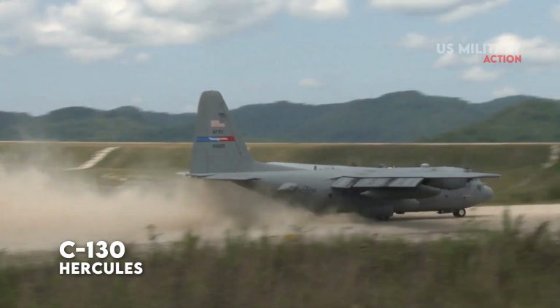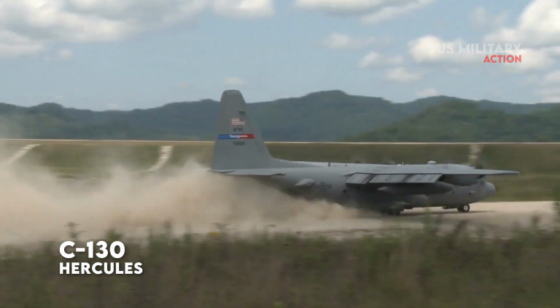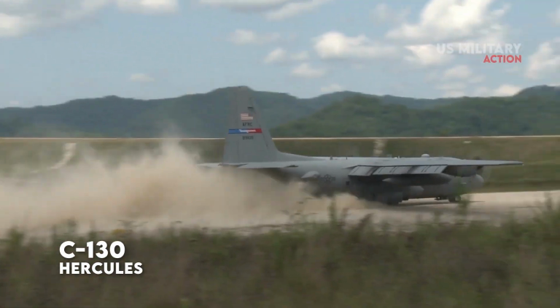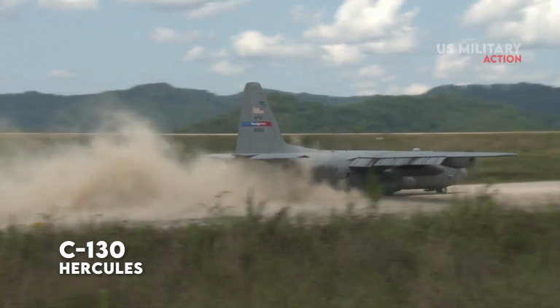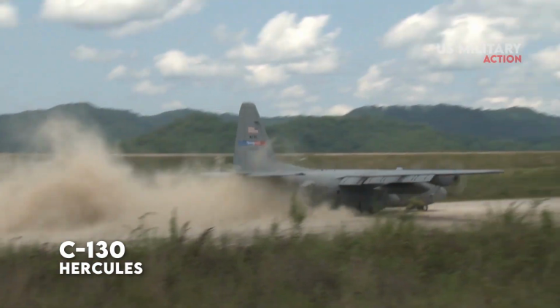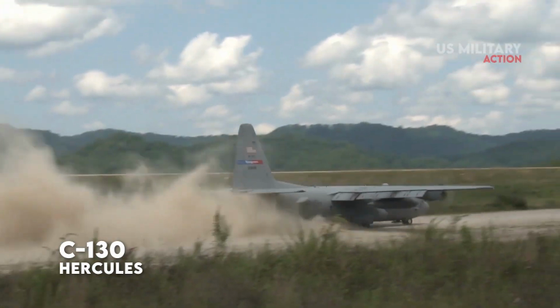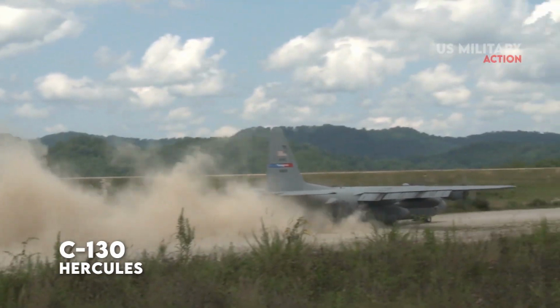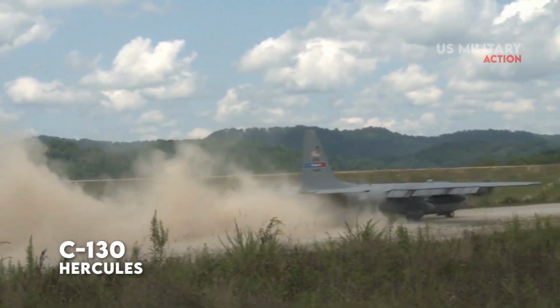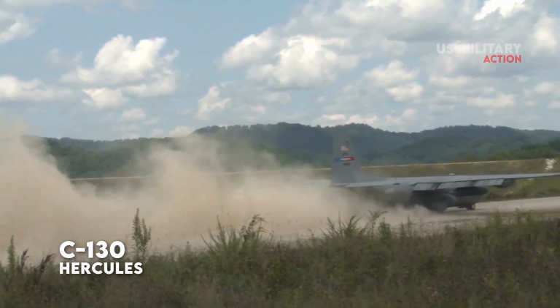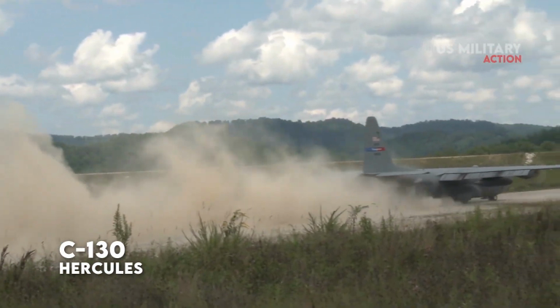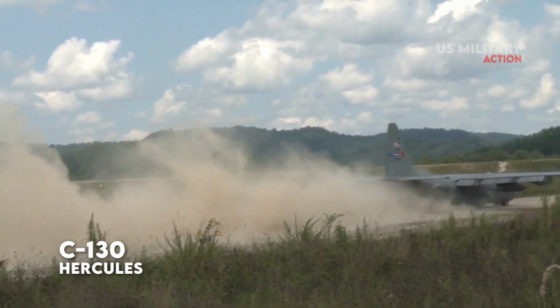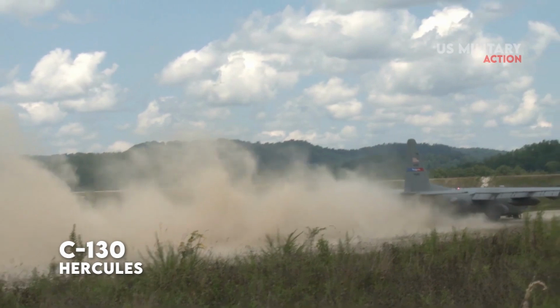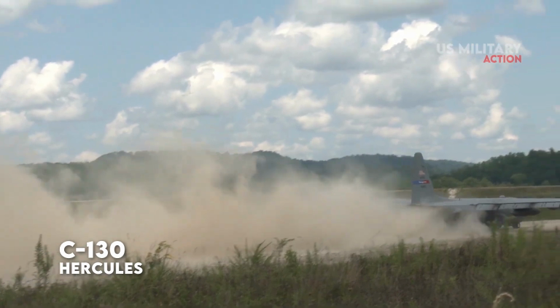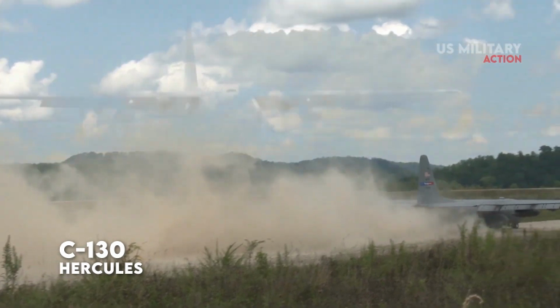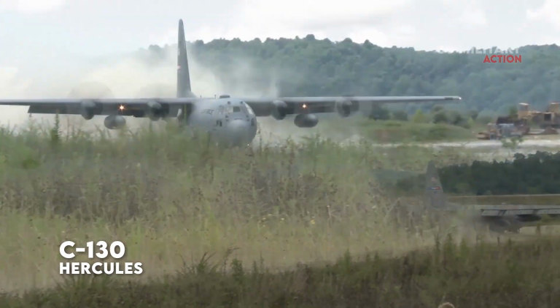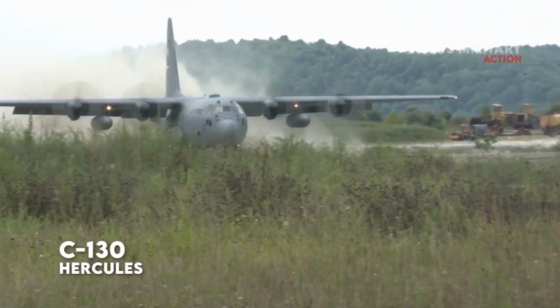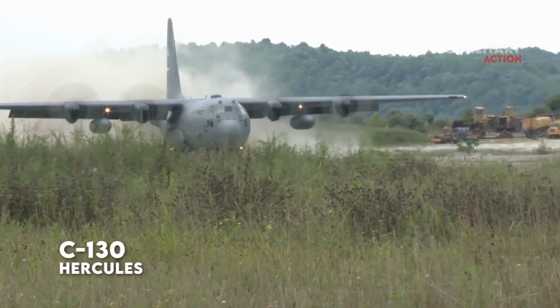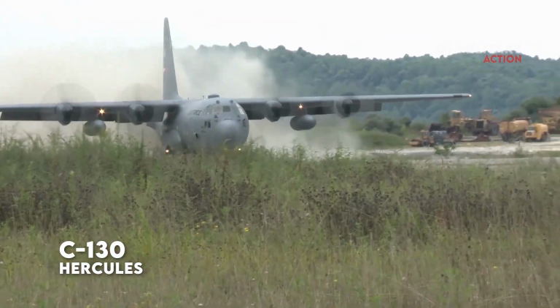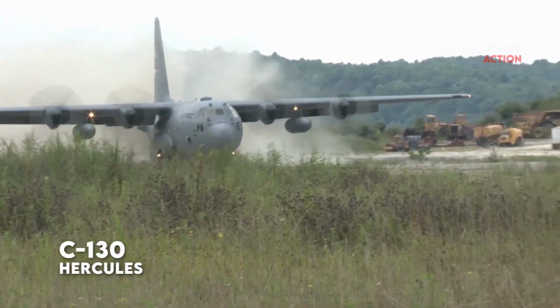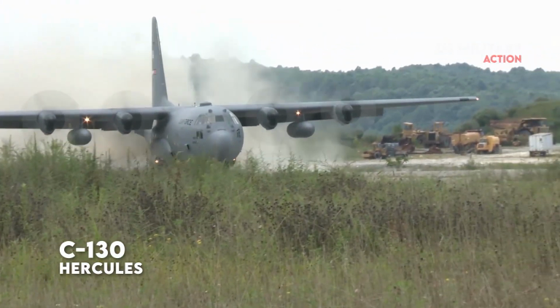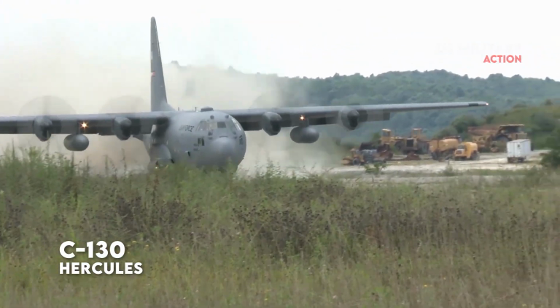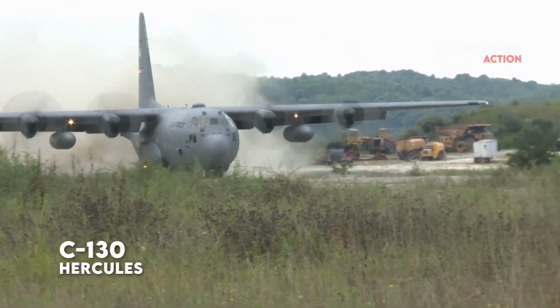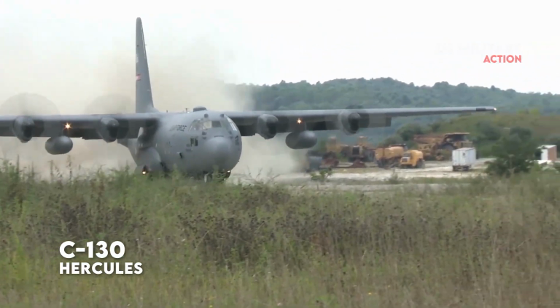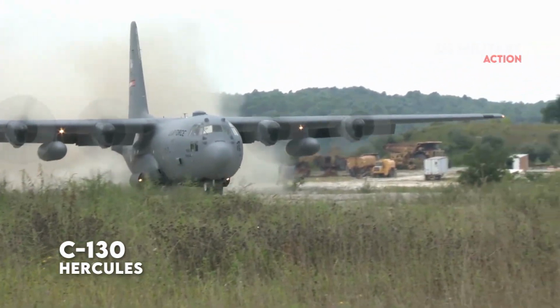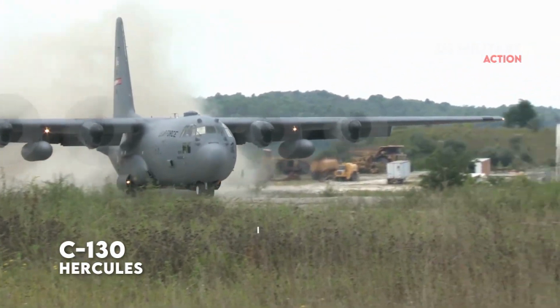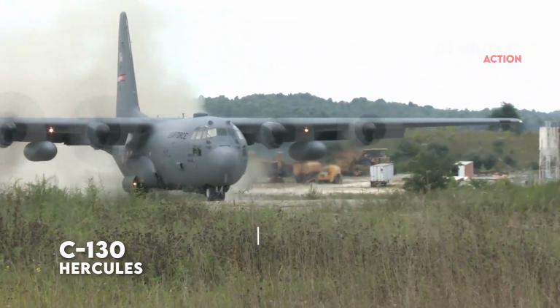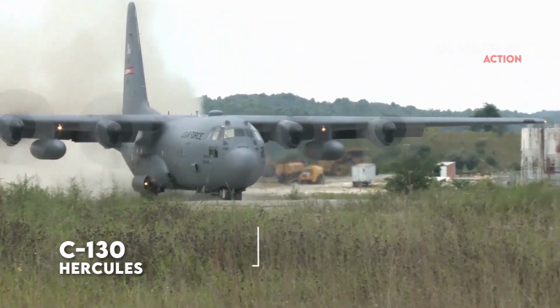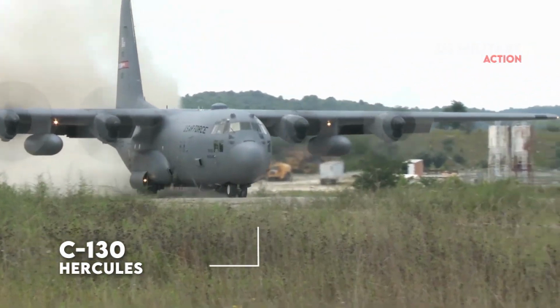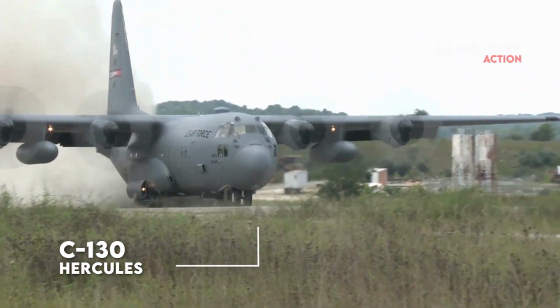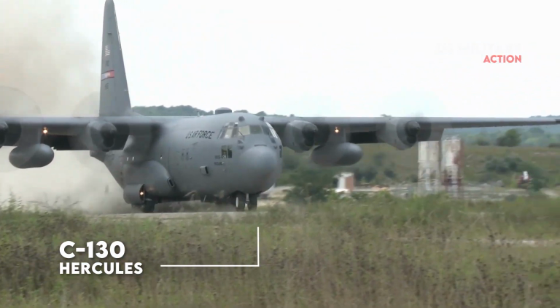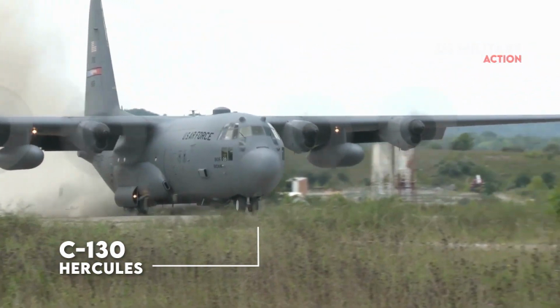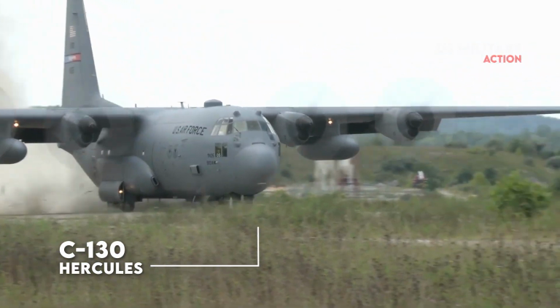Today, we're going to discuss the most successful military airlifter ever, the C-130 Hercules.